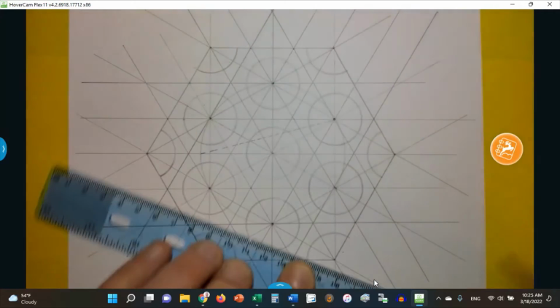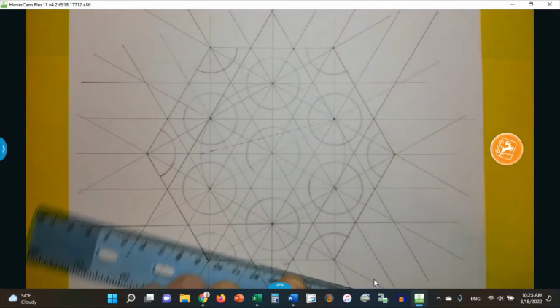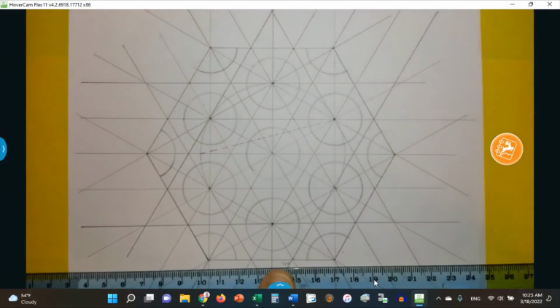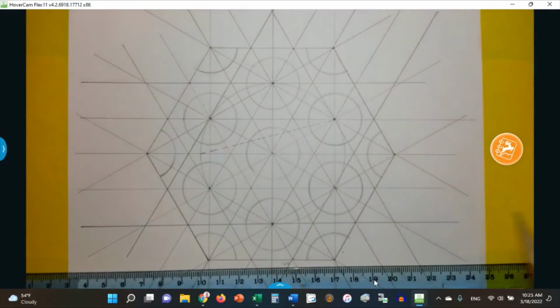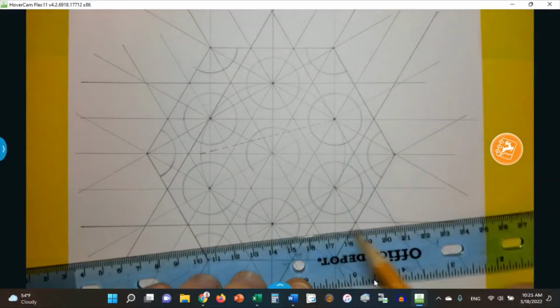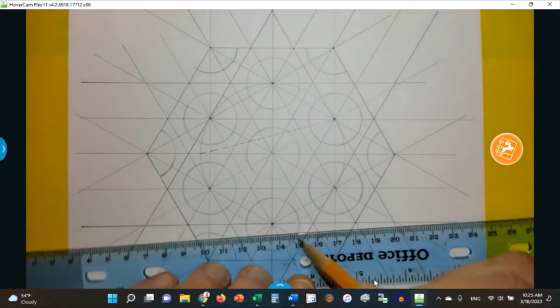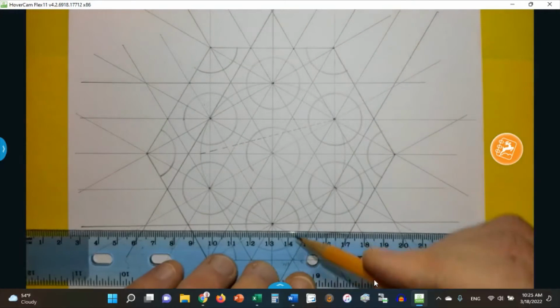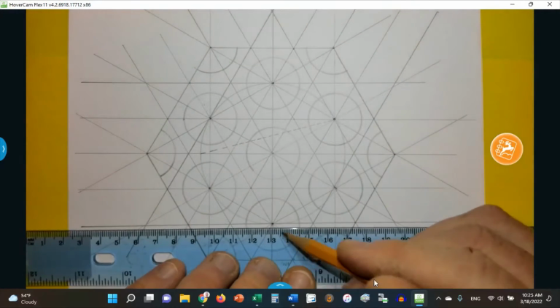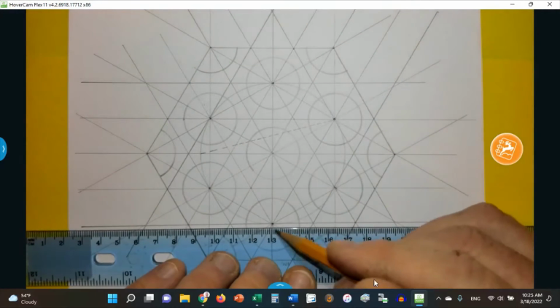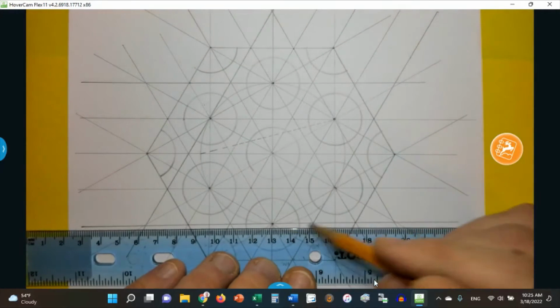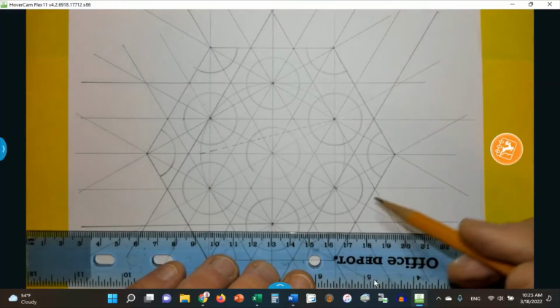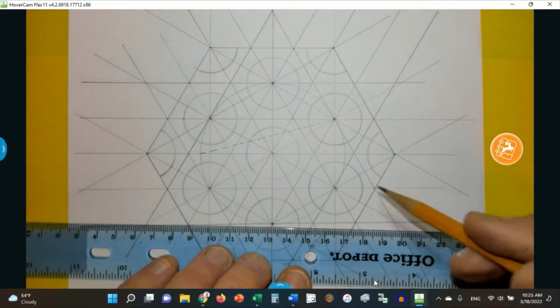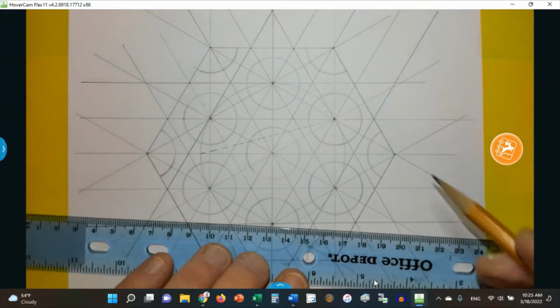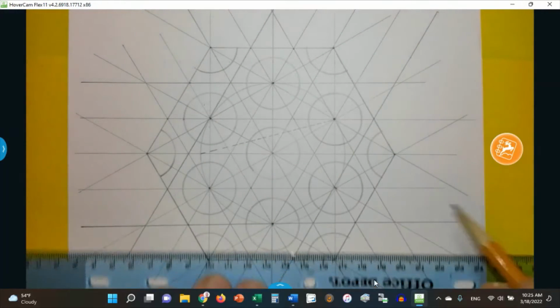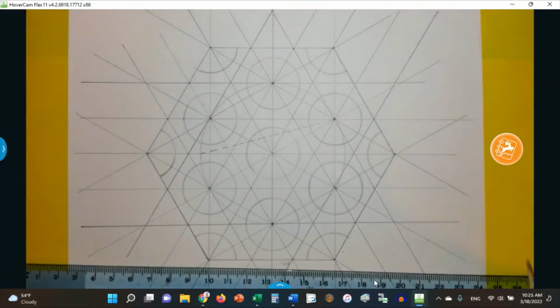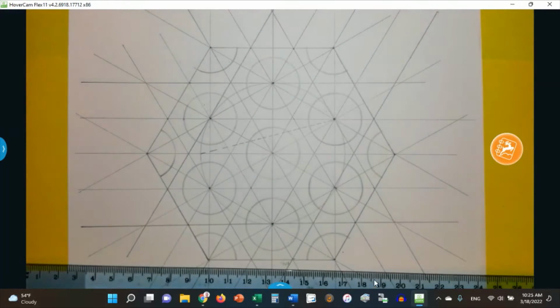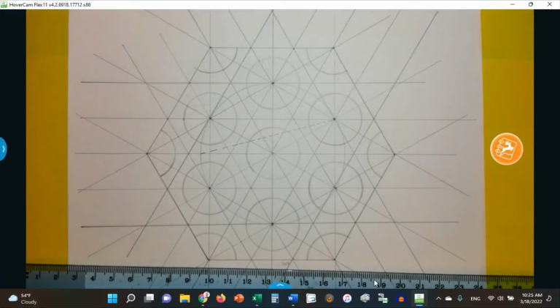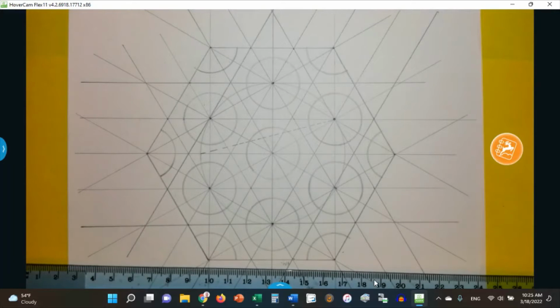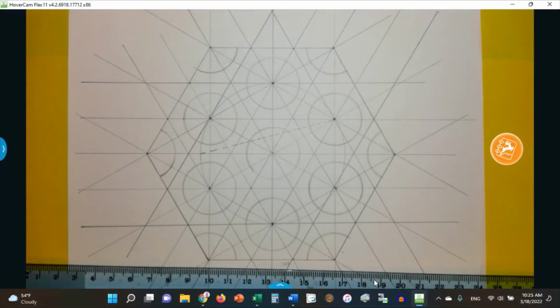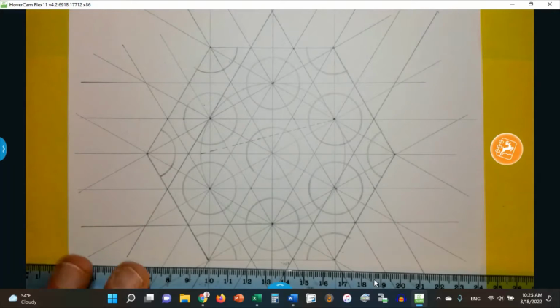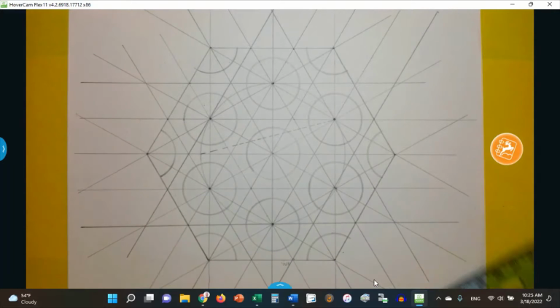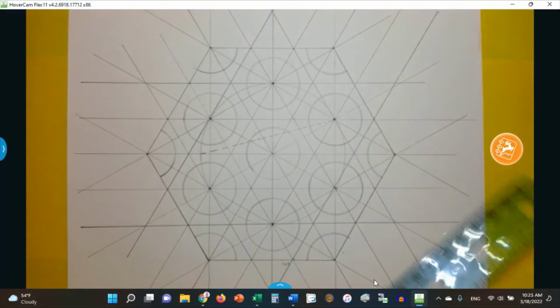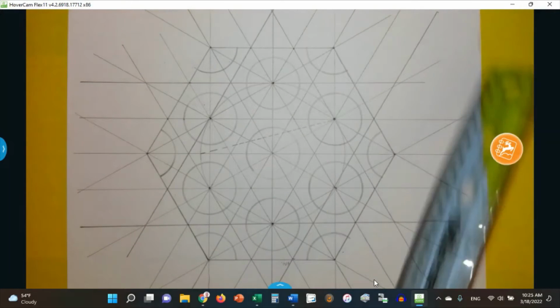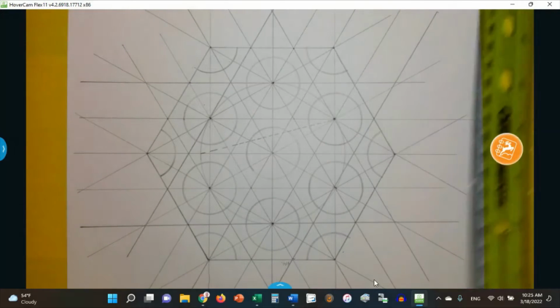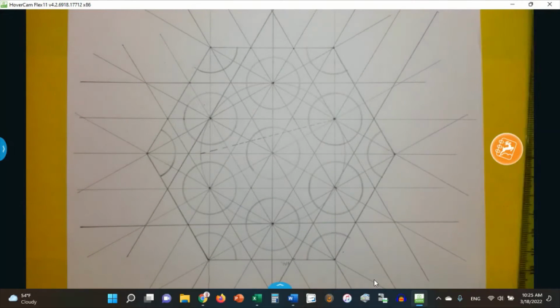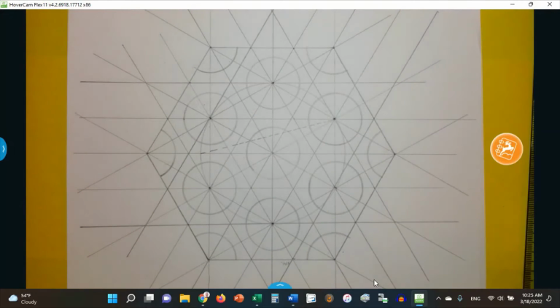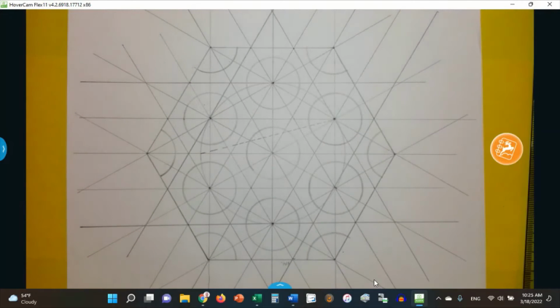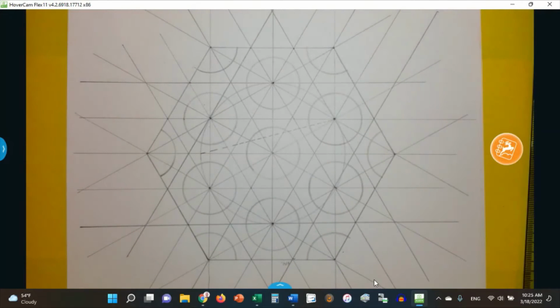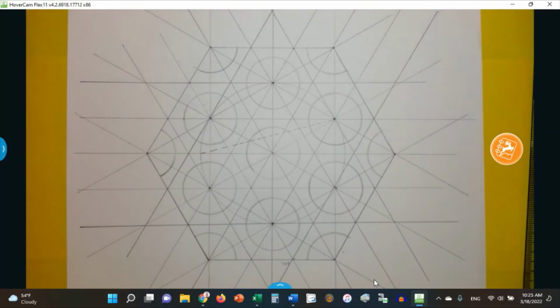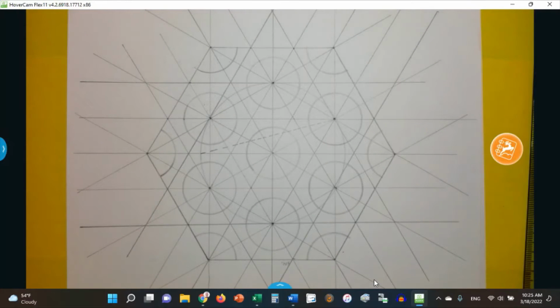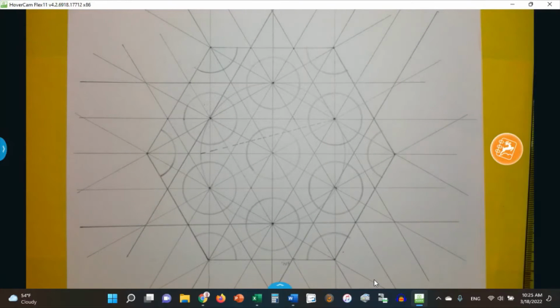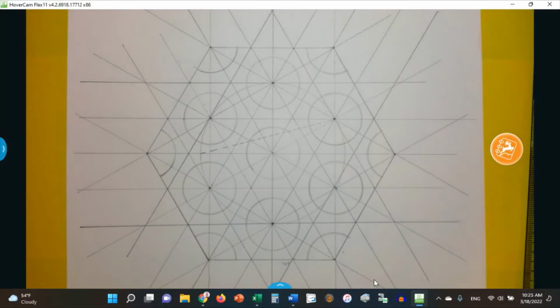I already have my one that I made on the base, so we're done. Now we're ready to really start our design.